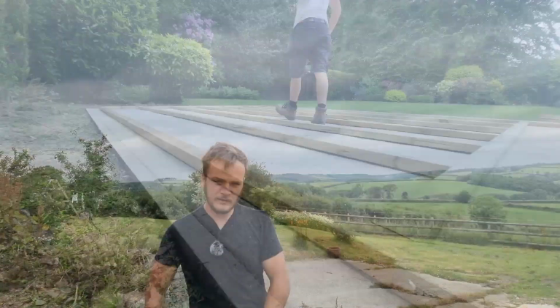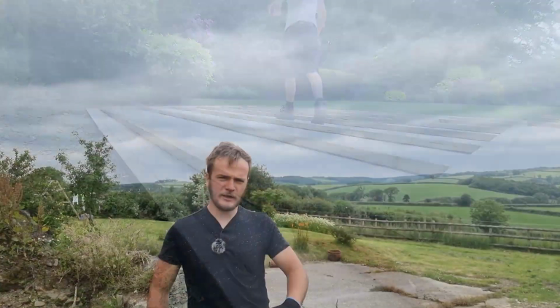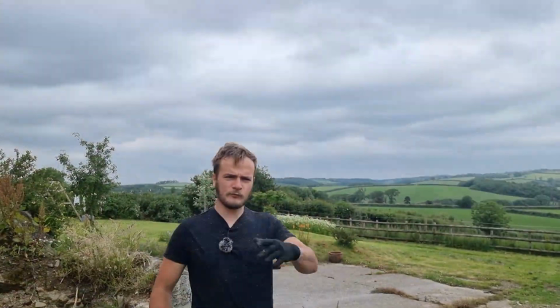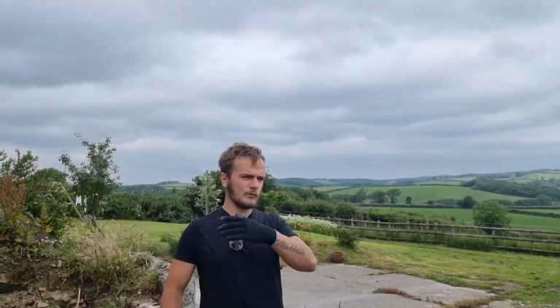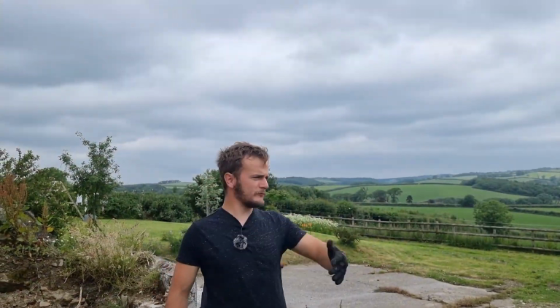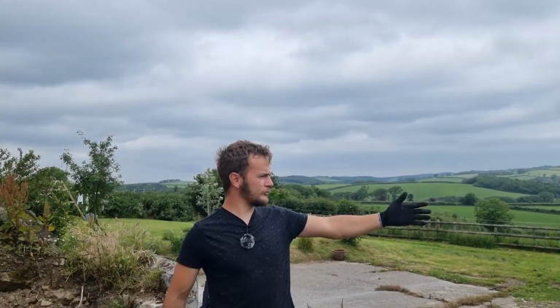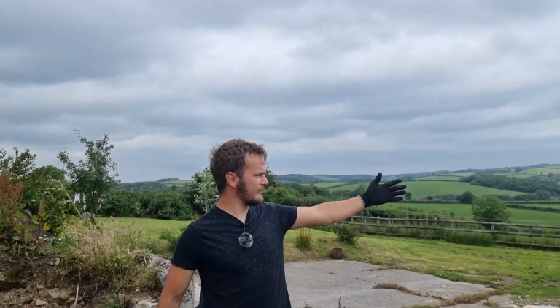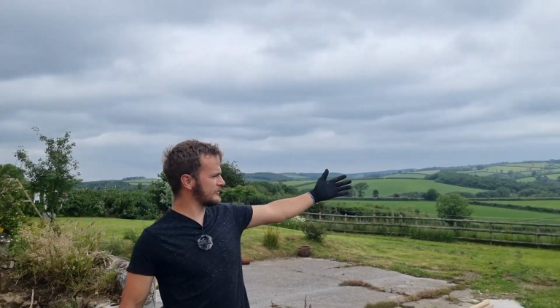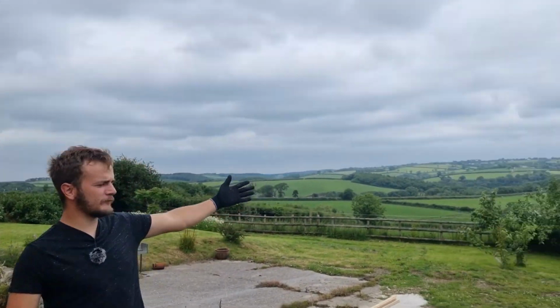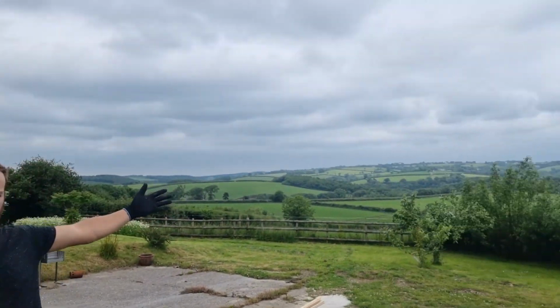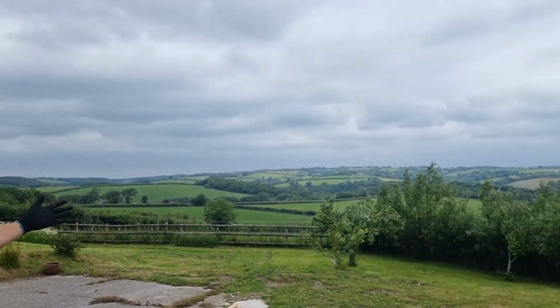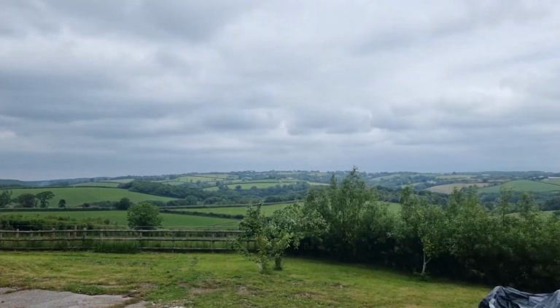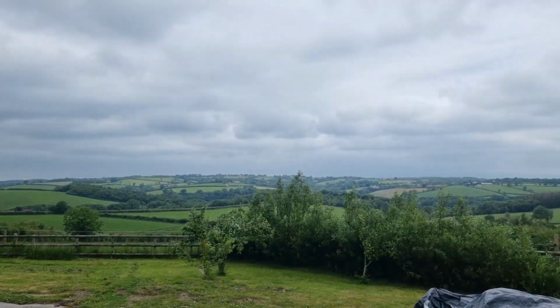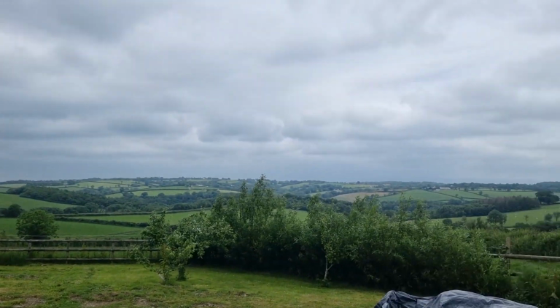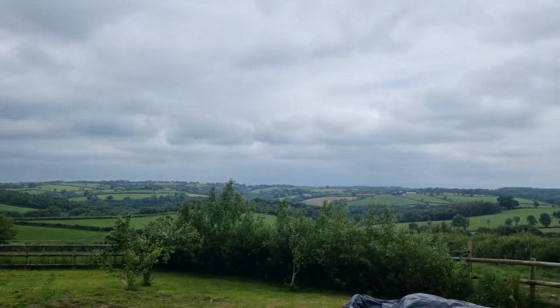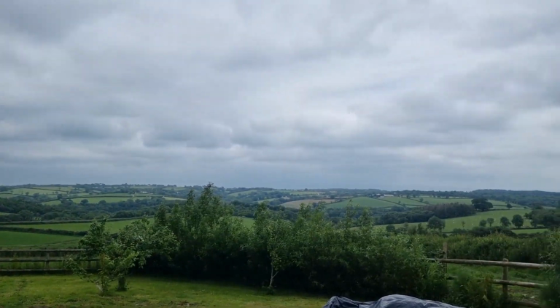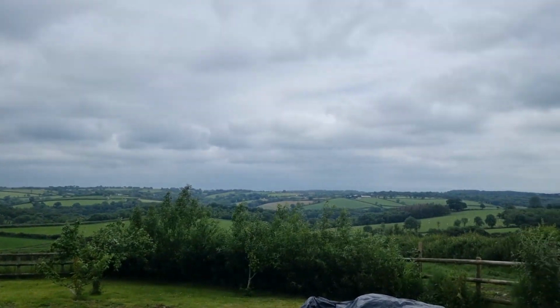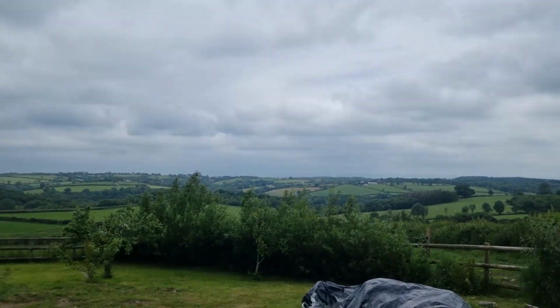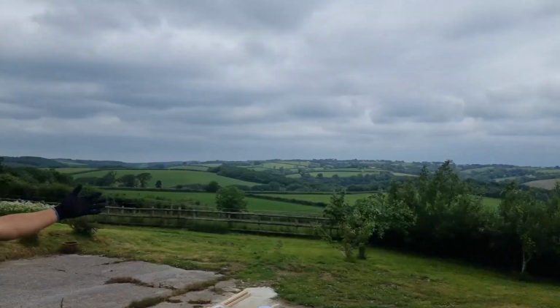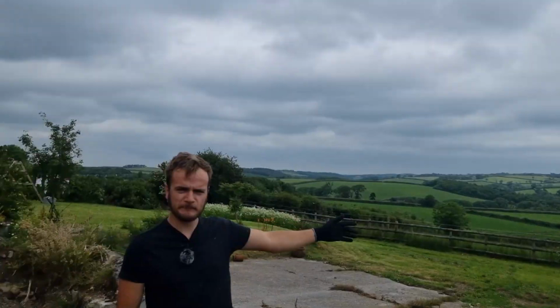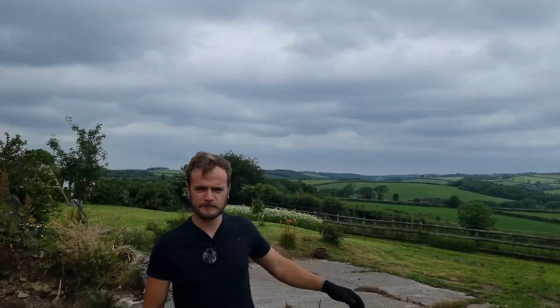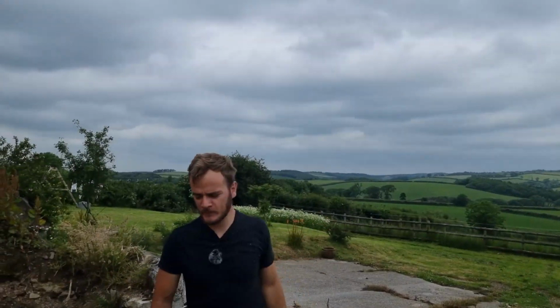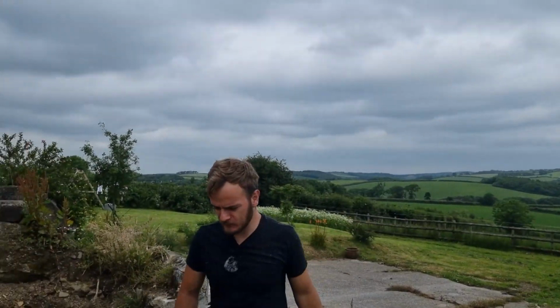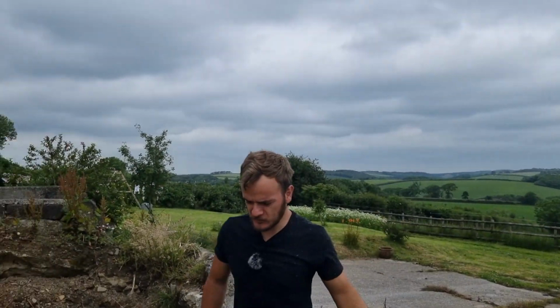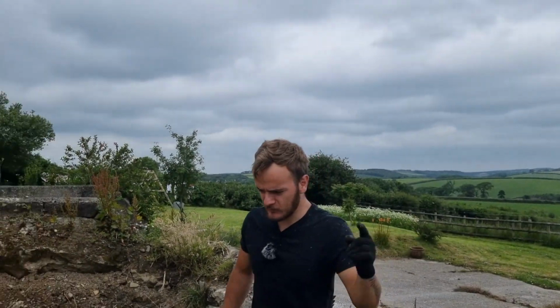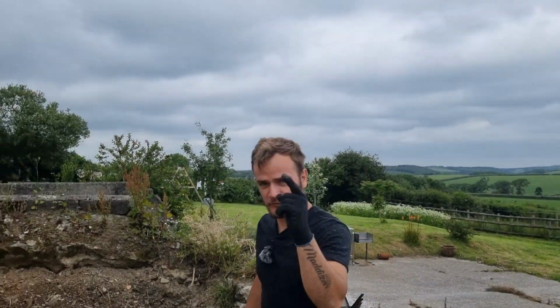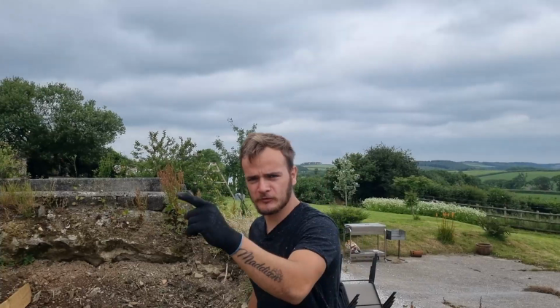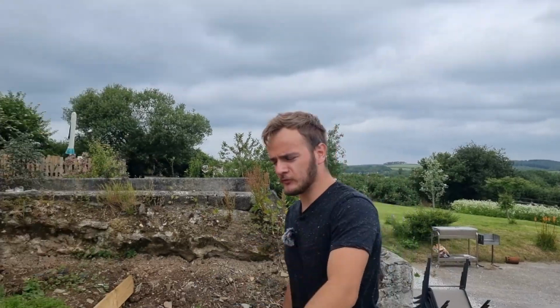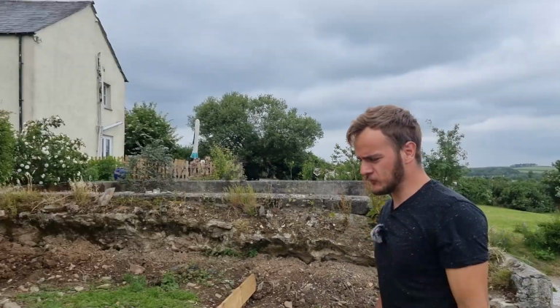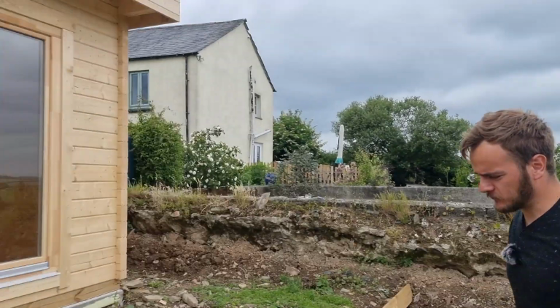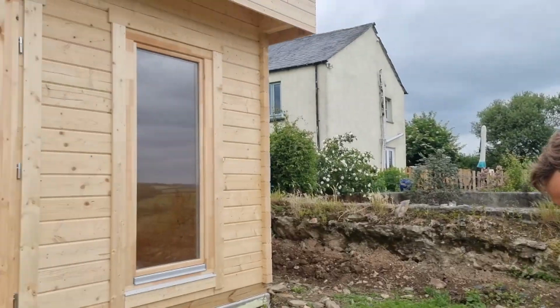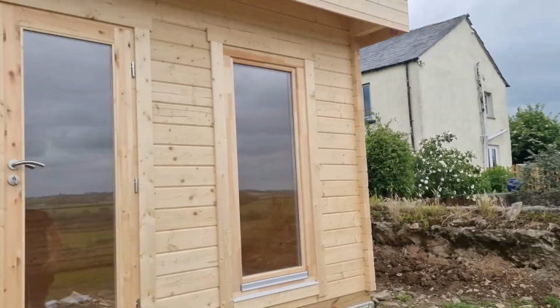Hello and welcome to another episode of Countryfile. Just kidding — I'm going to show you how to adjust your doors when they're sticking.